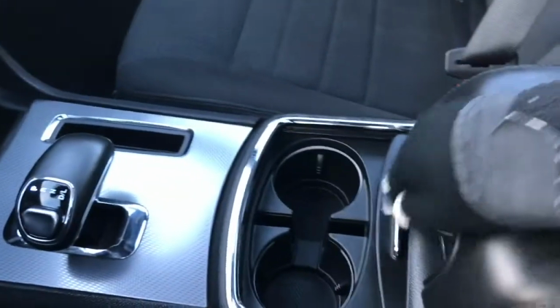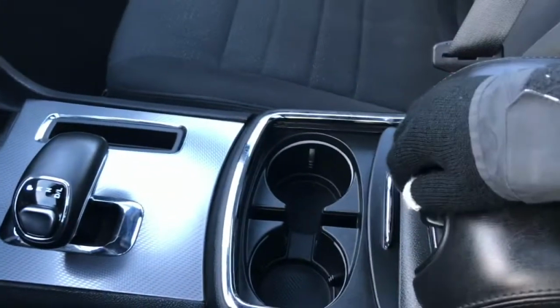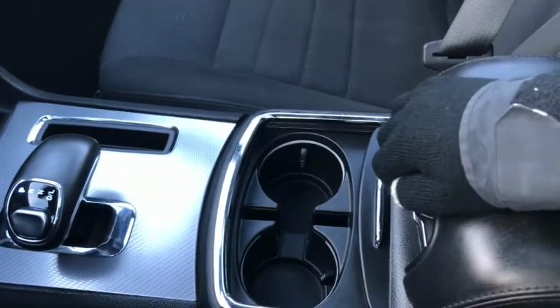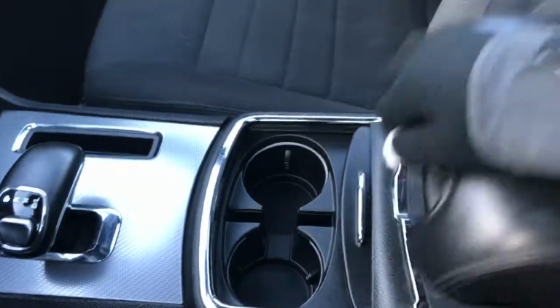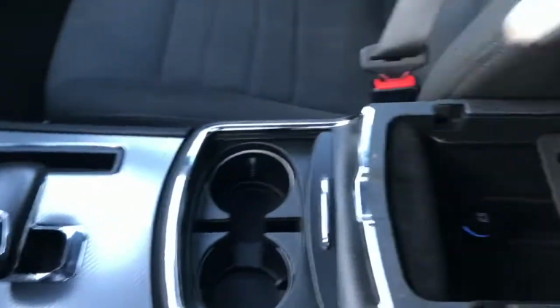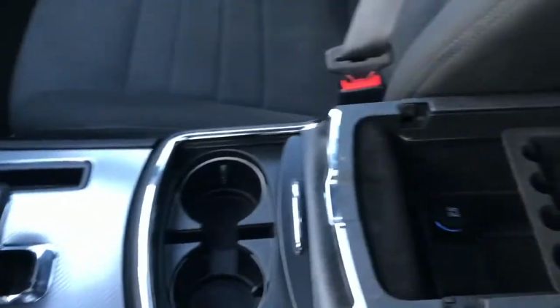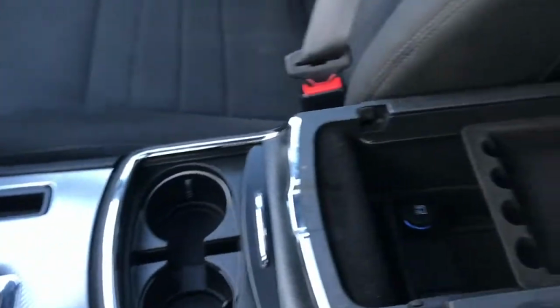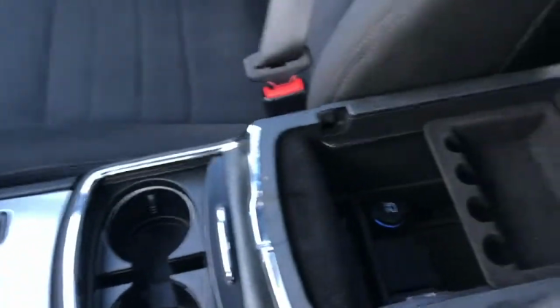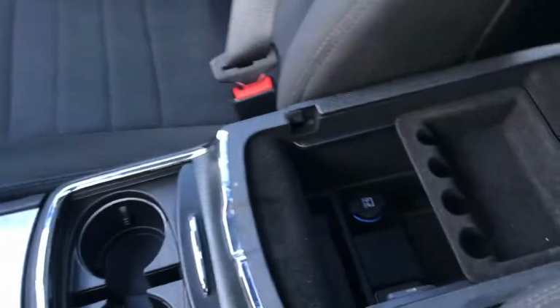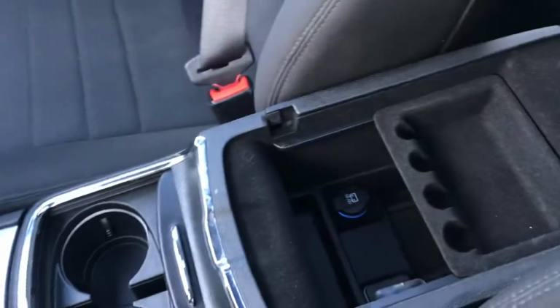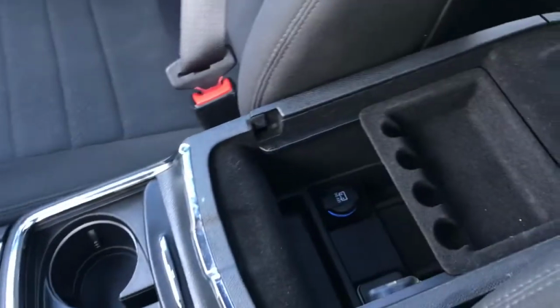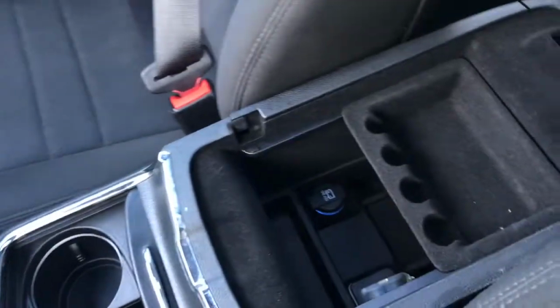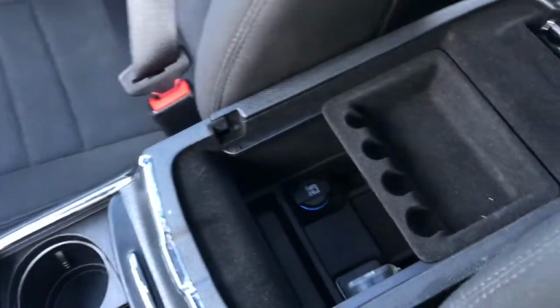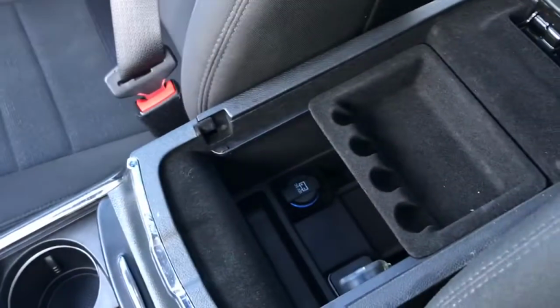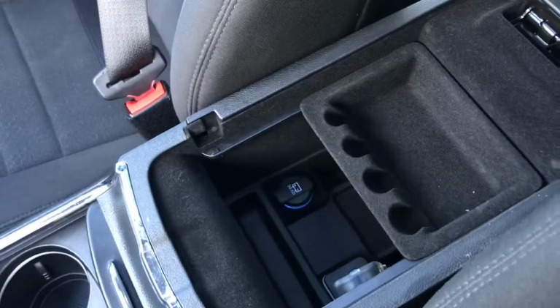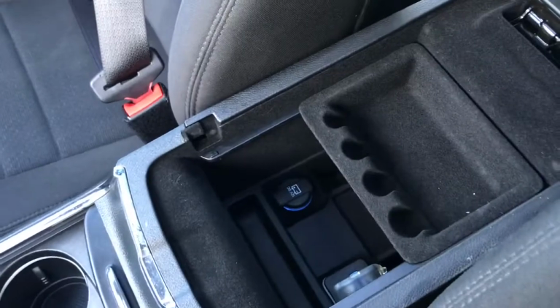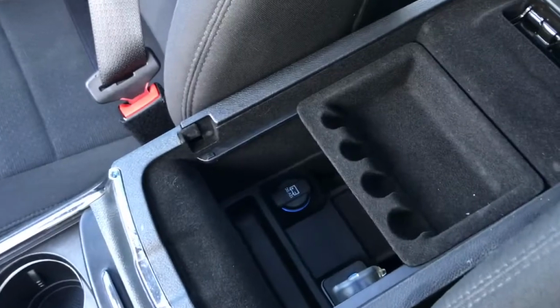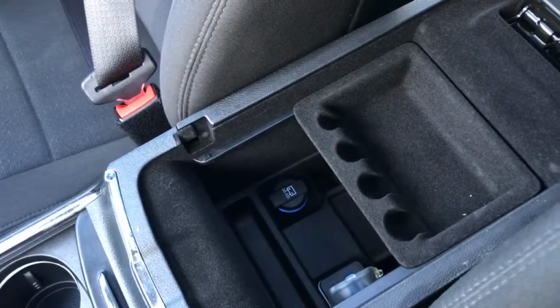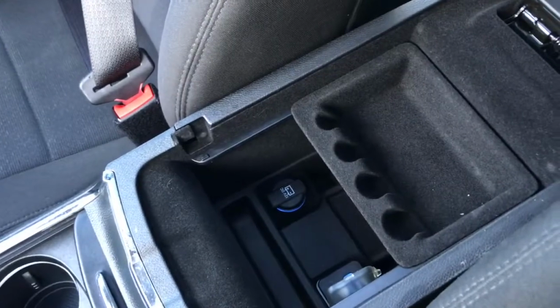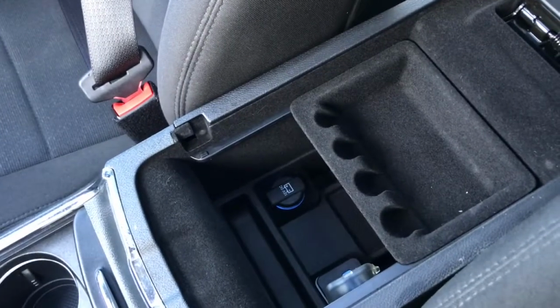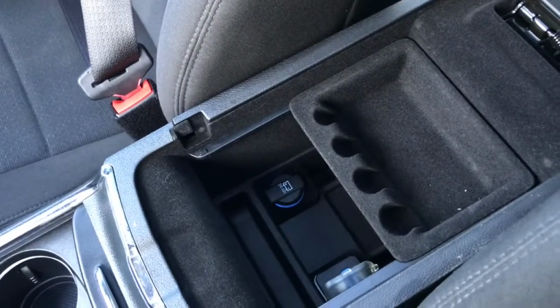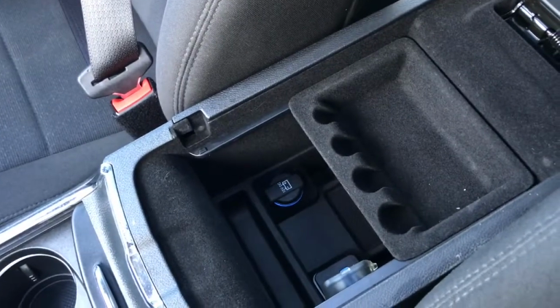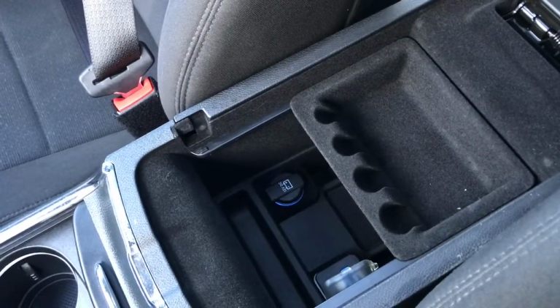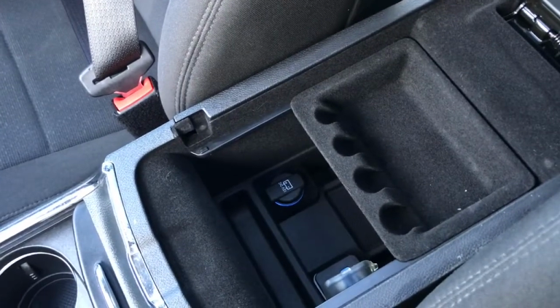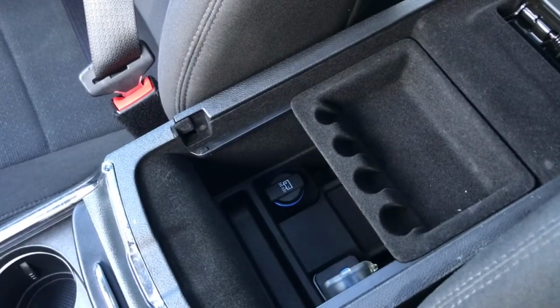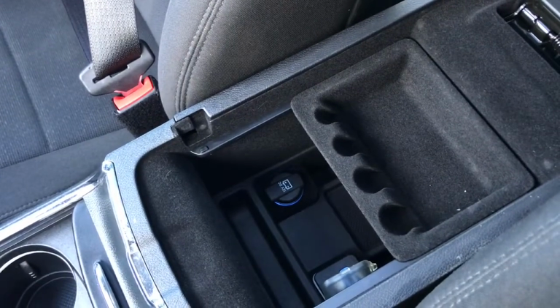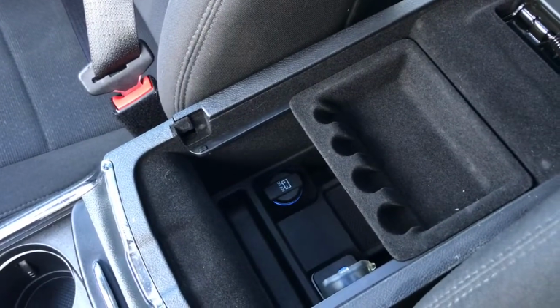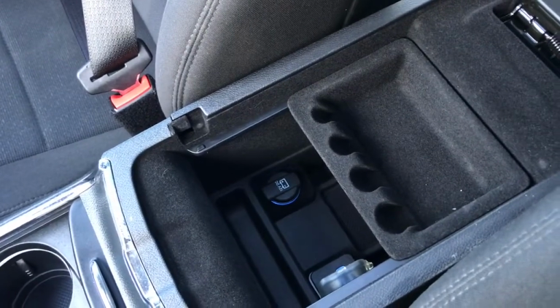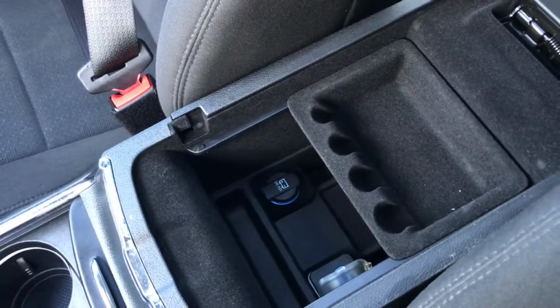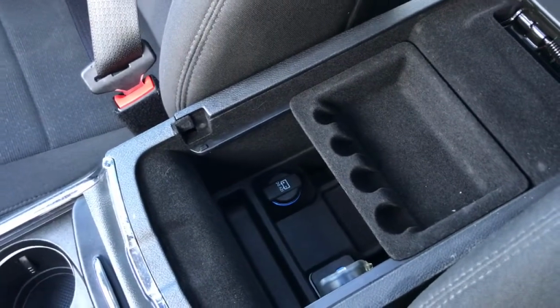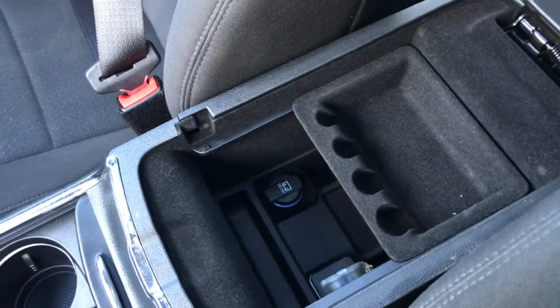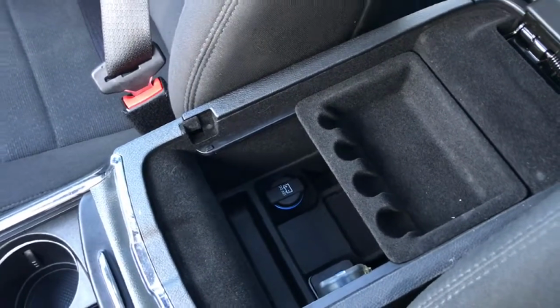Two cup holders and a great size centre console which also holds another 12-volt plug-in, auxiliary, and USB.